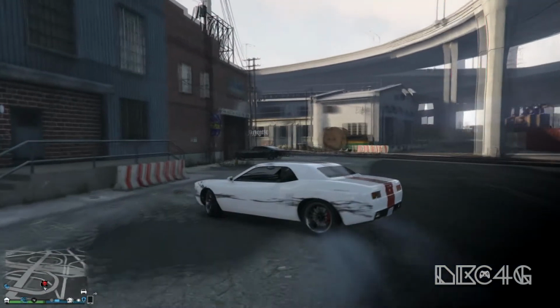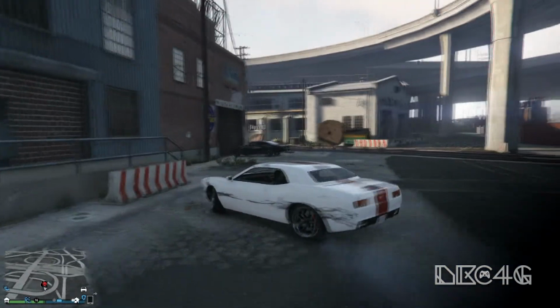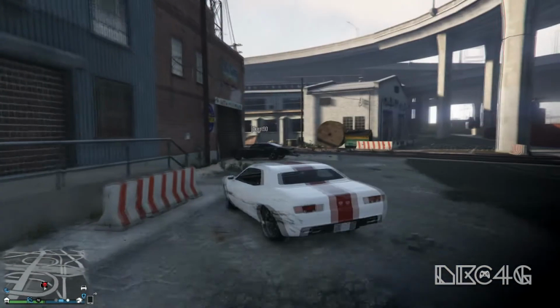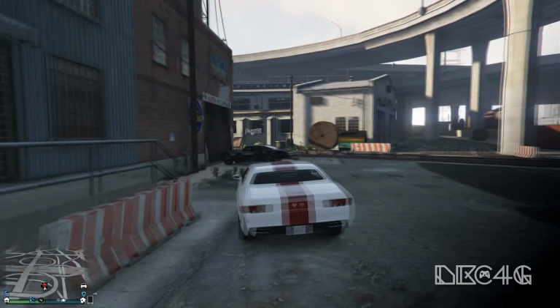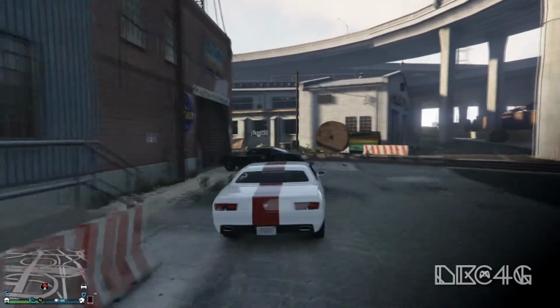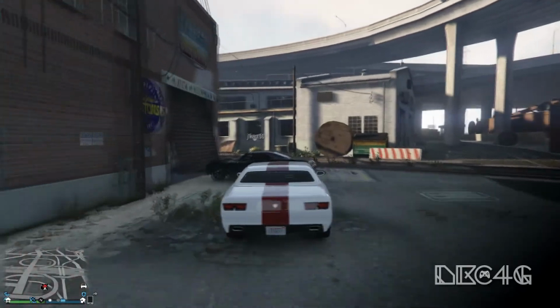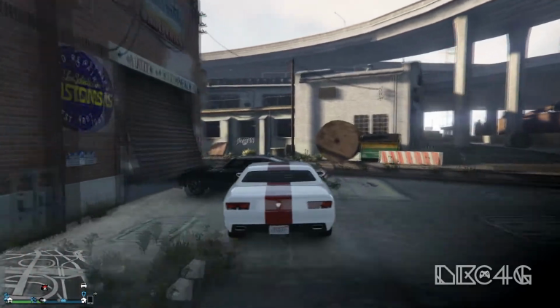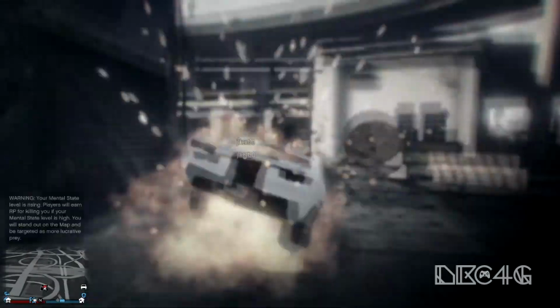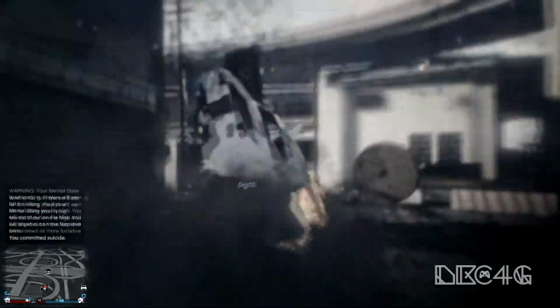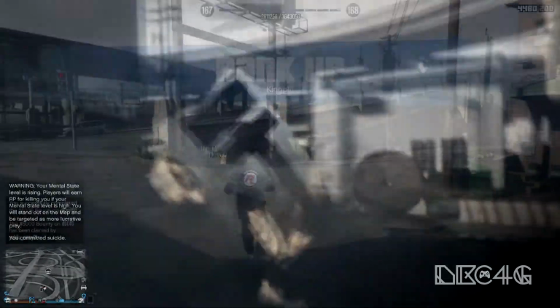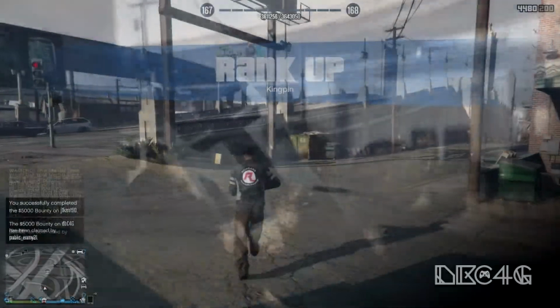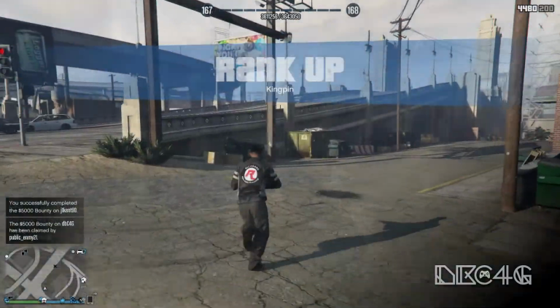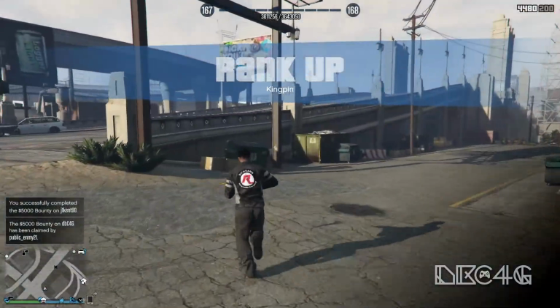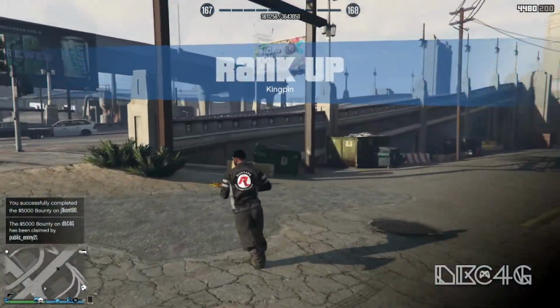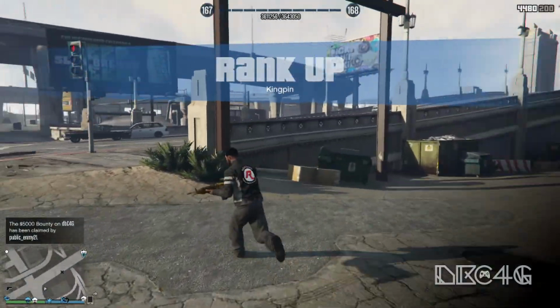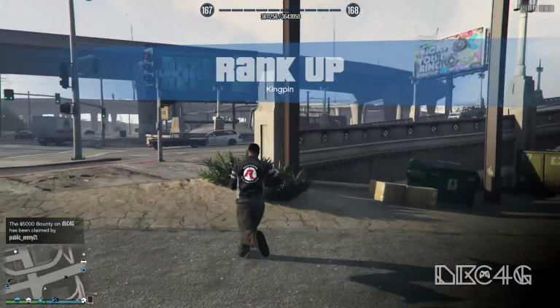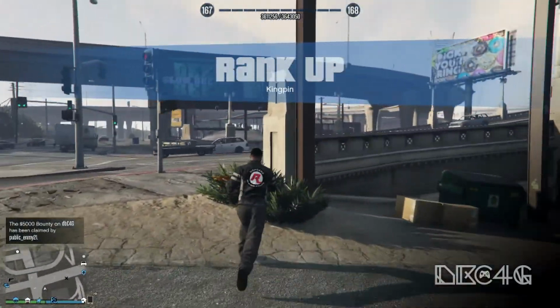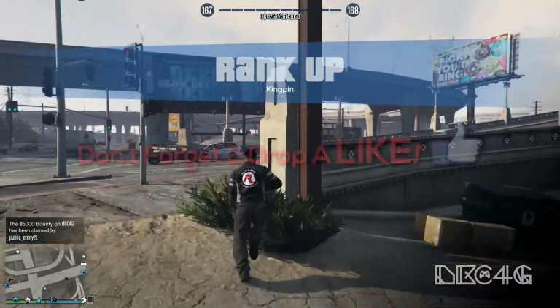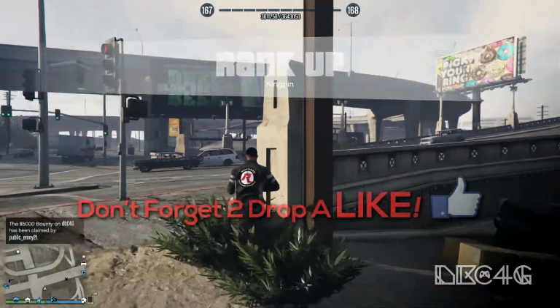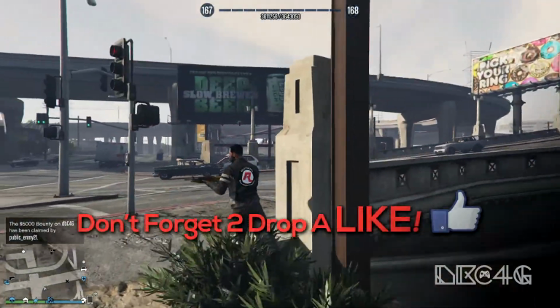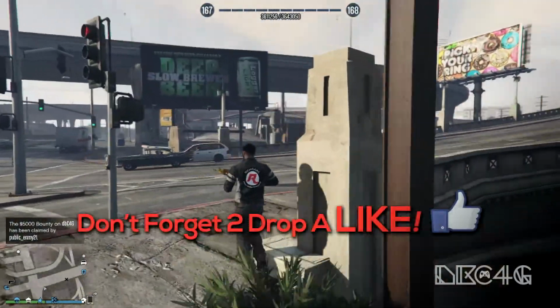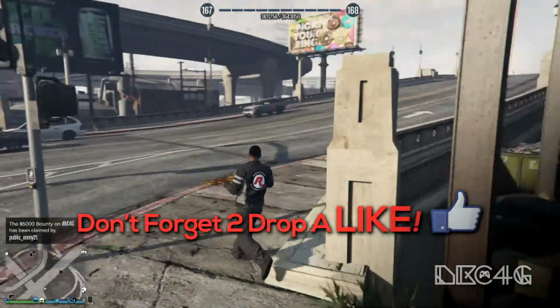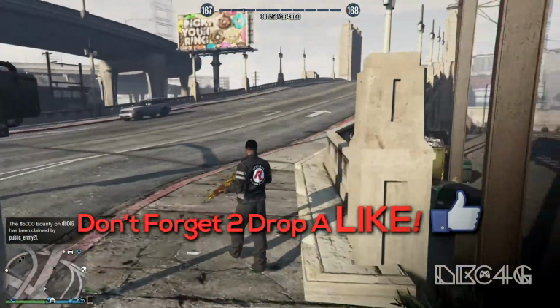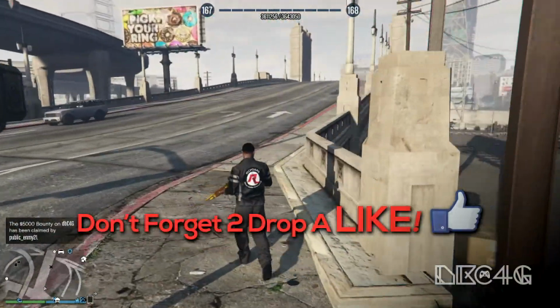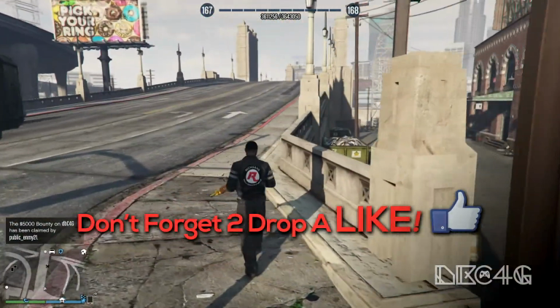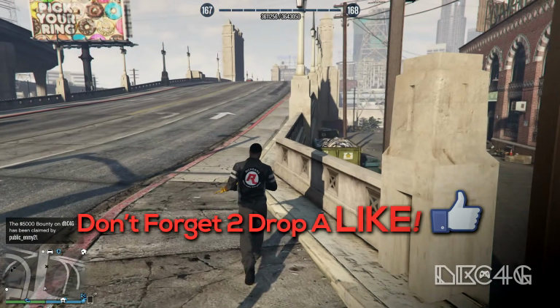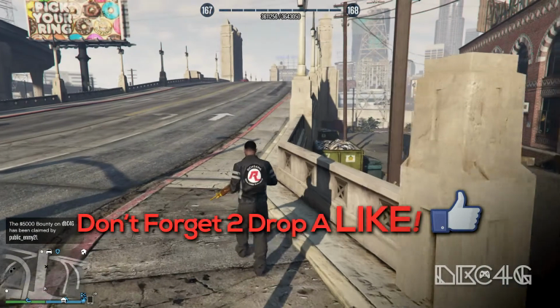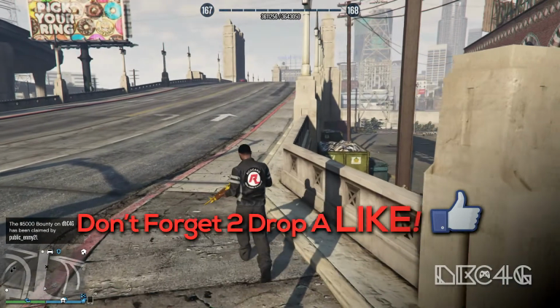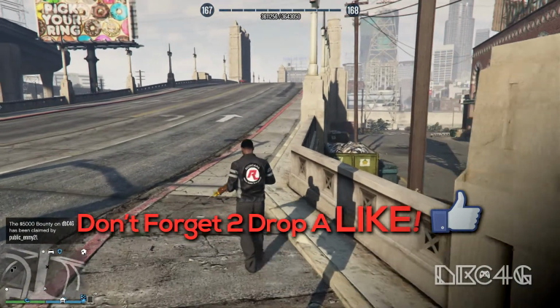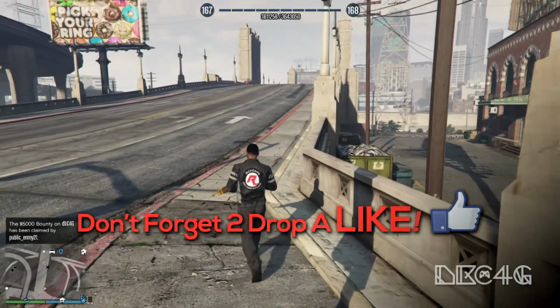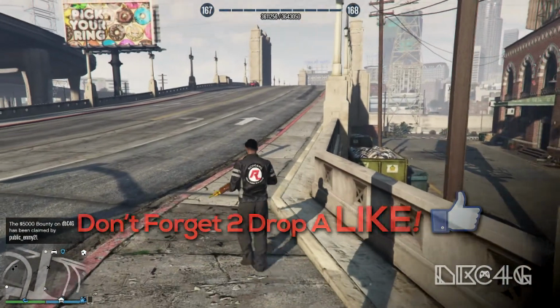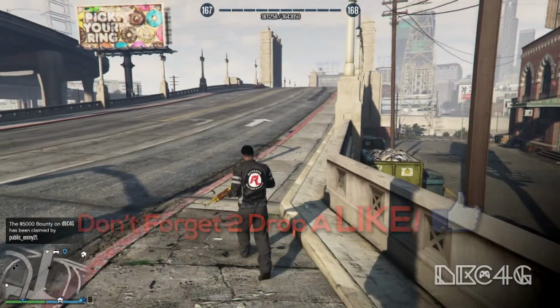Either way, you should be good to go and ready to record. Thanks for watching, guys. If you enjoyed the video, don't forget to drop a like below. See you in the next one. Peace.